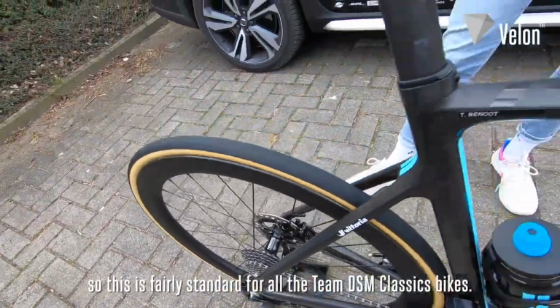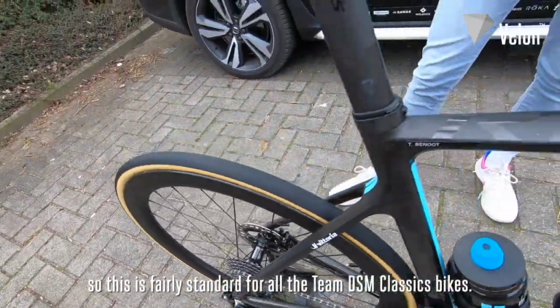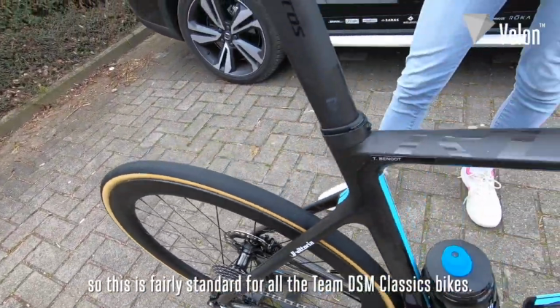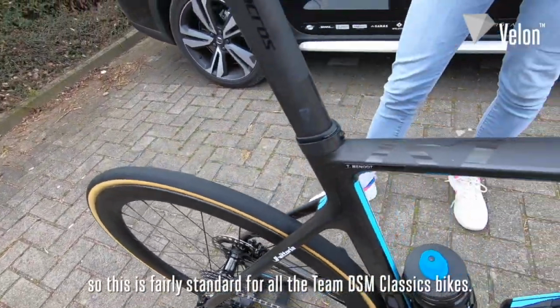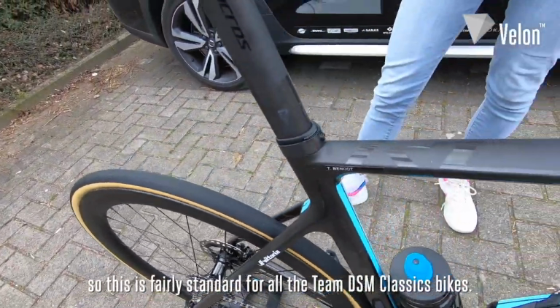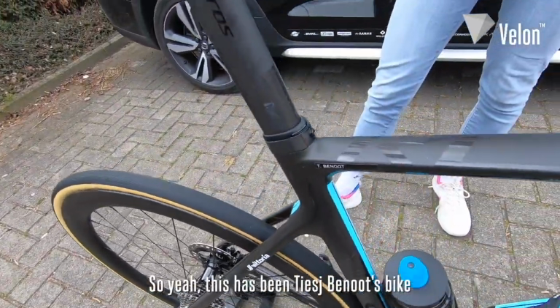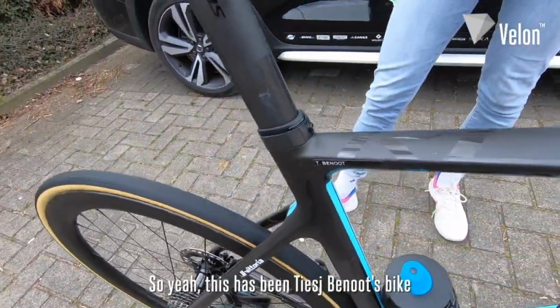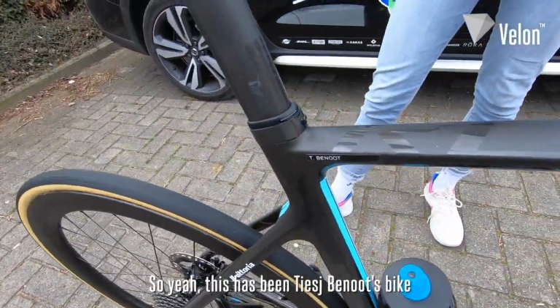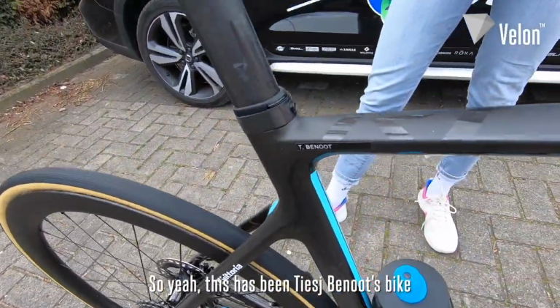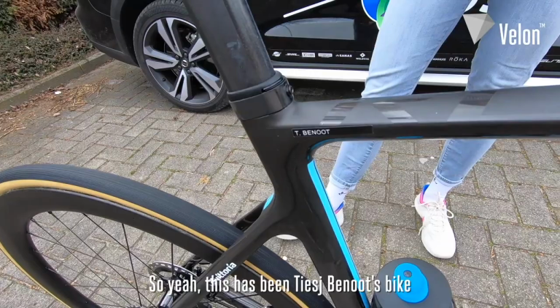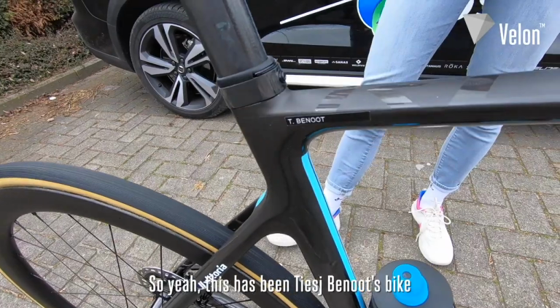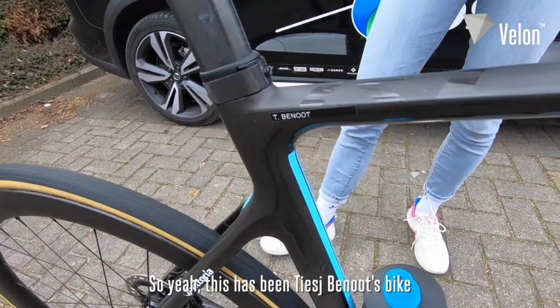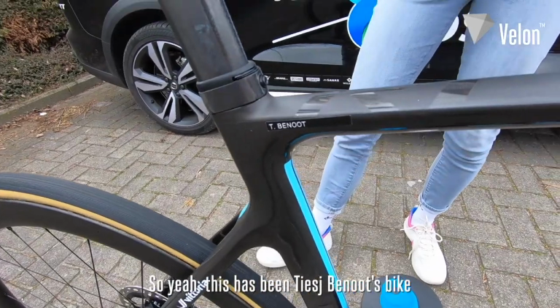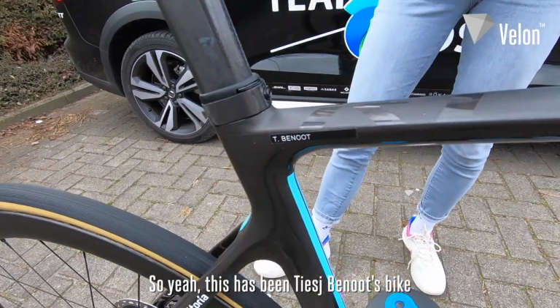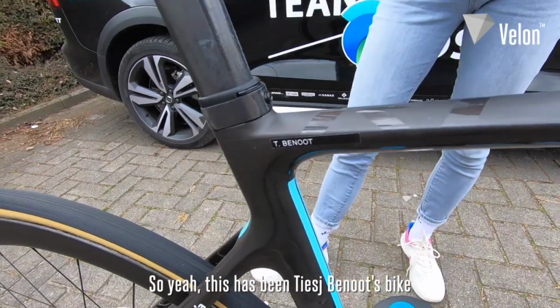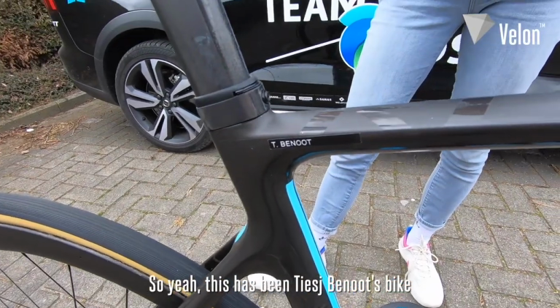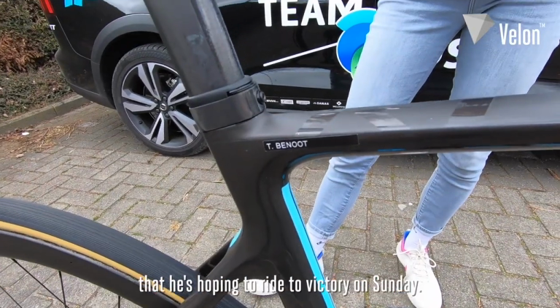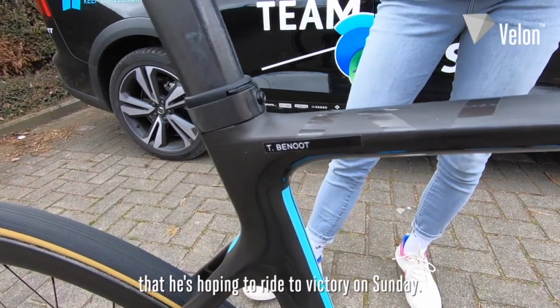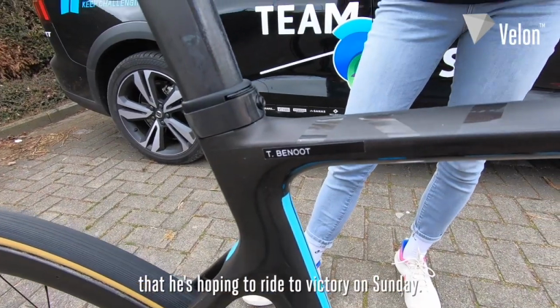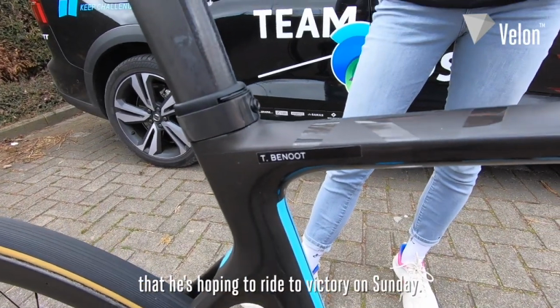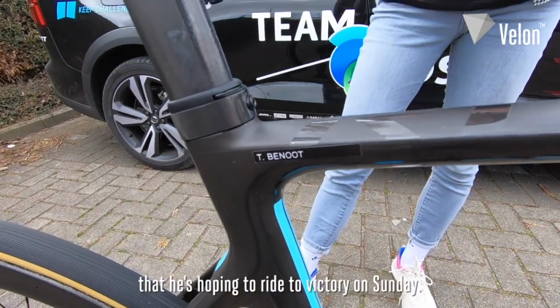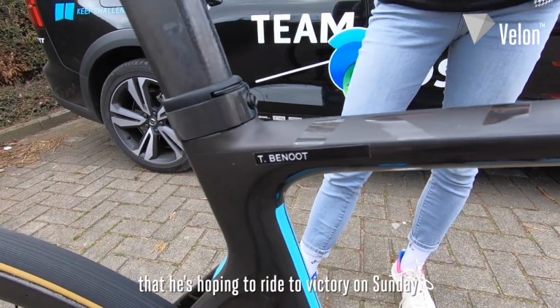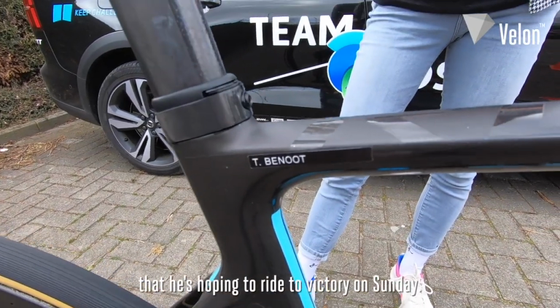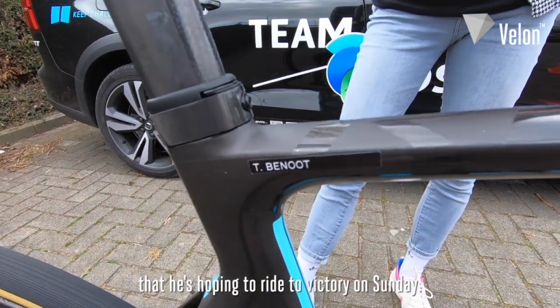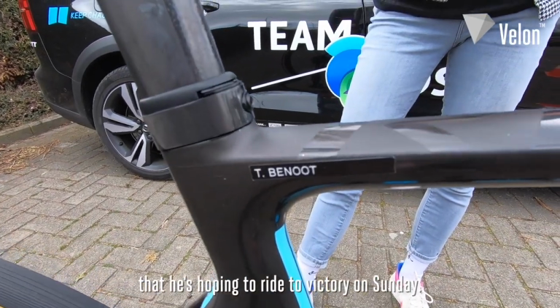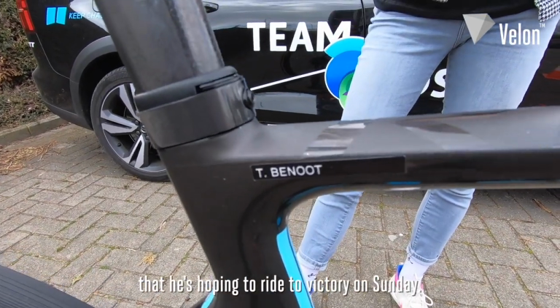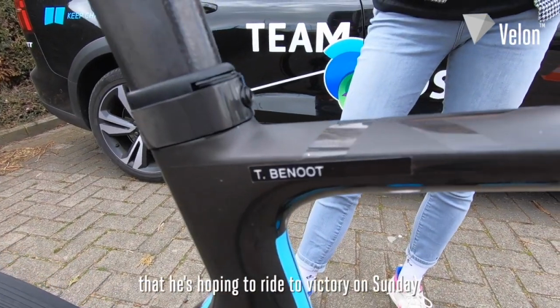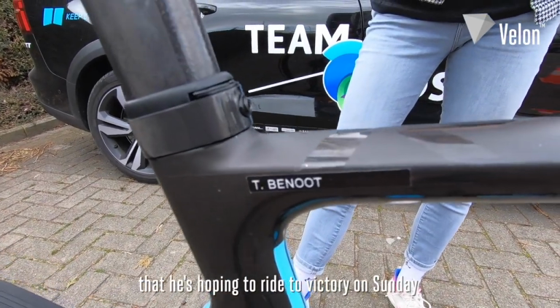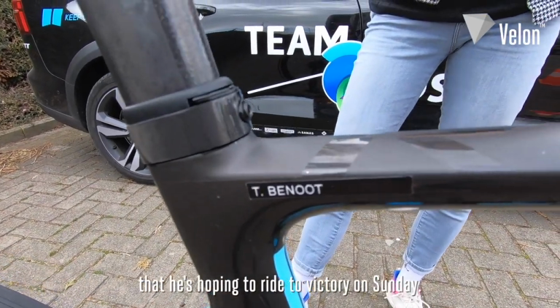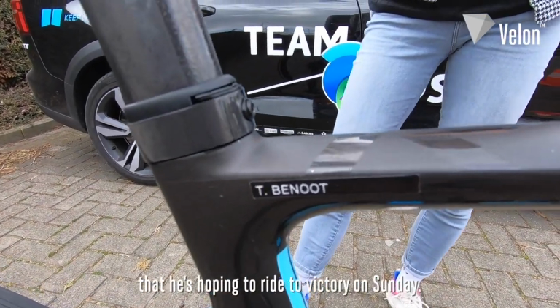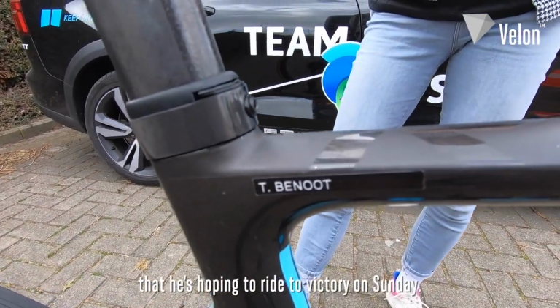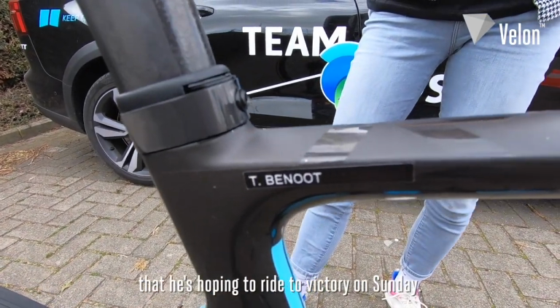So this has been Tiche Vanoot's bike that he's hoping to ride to victory on Sunday.